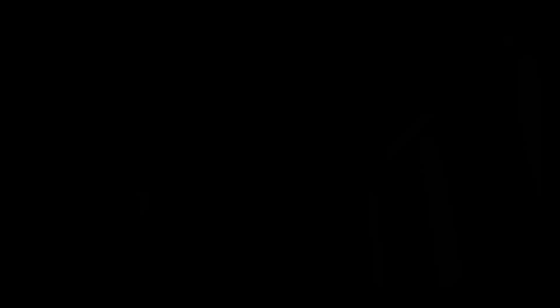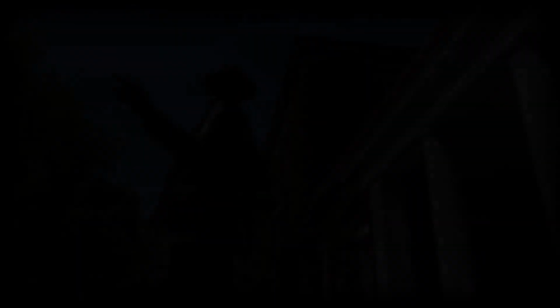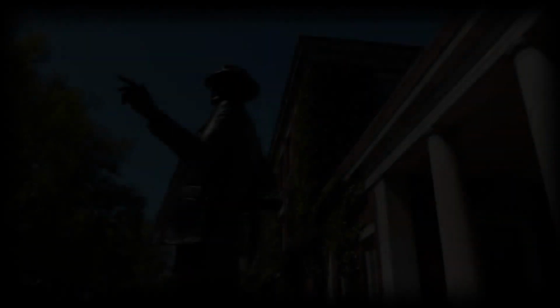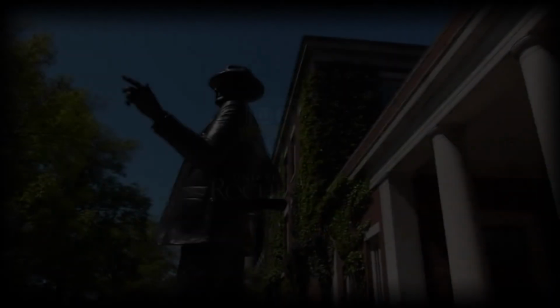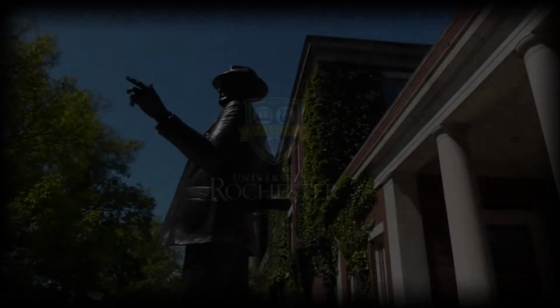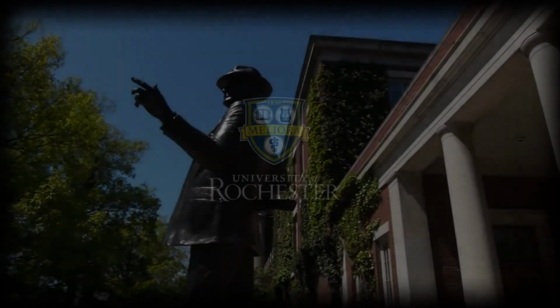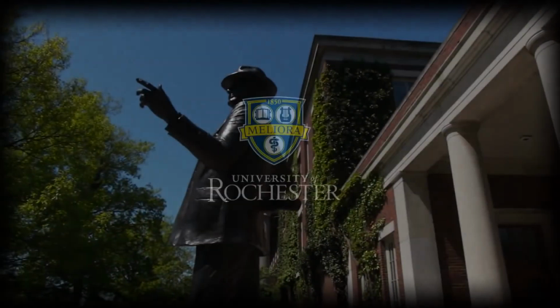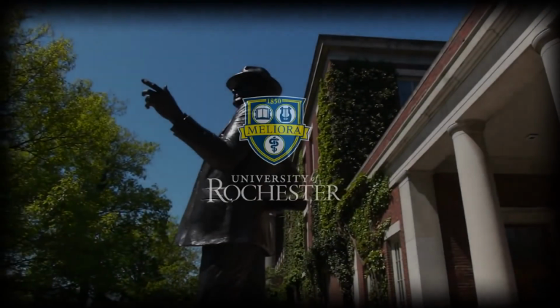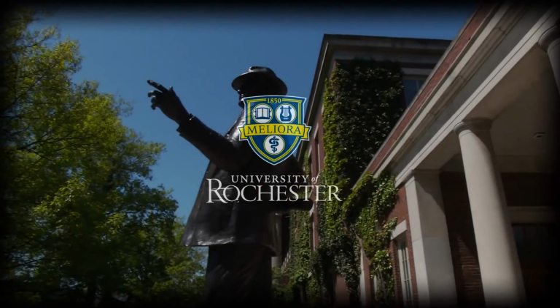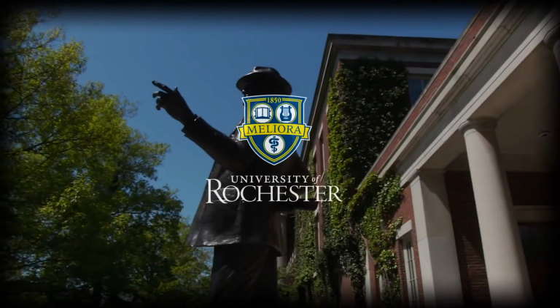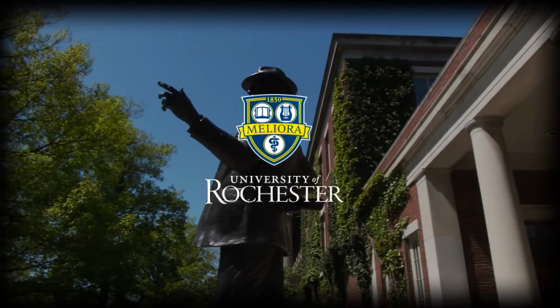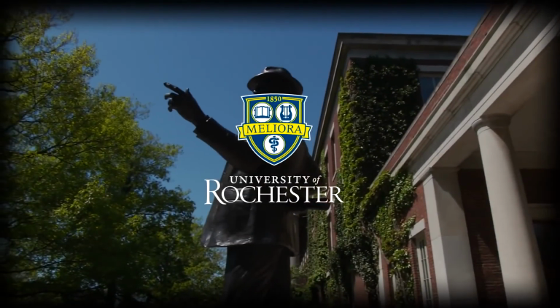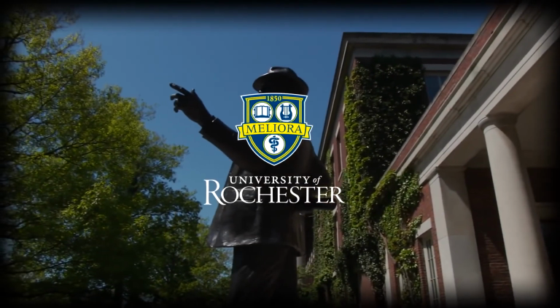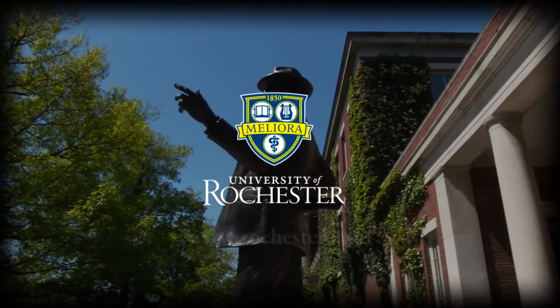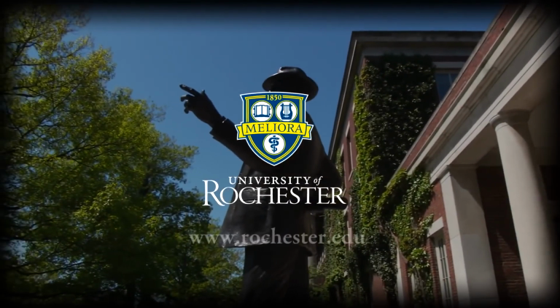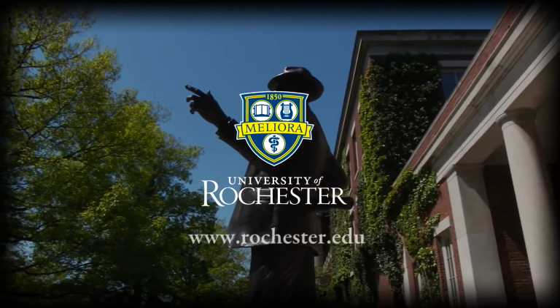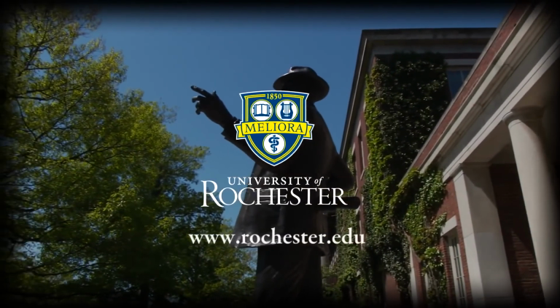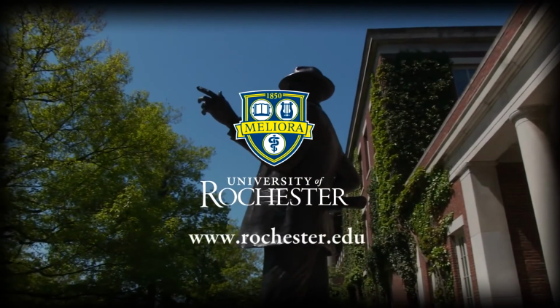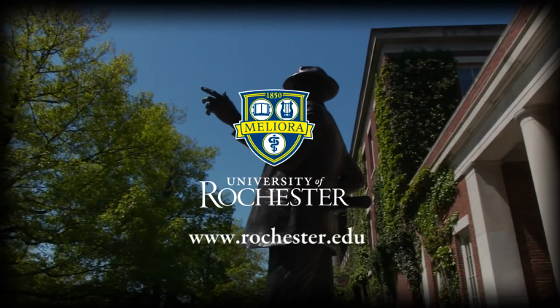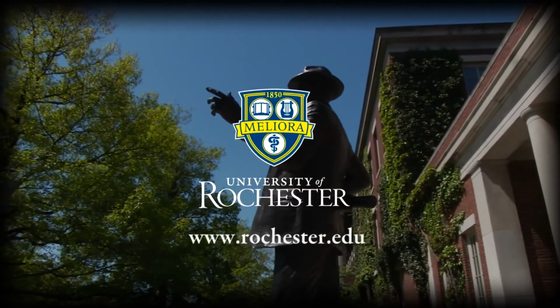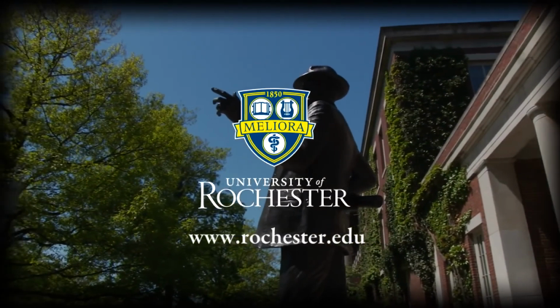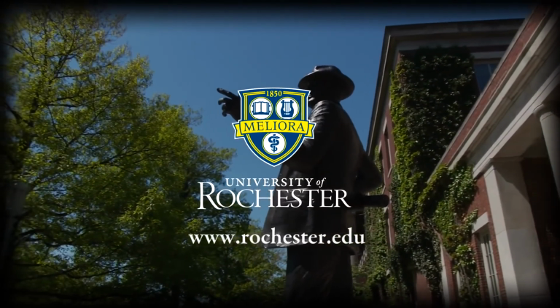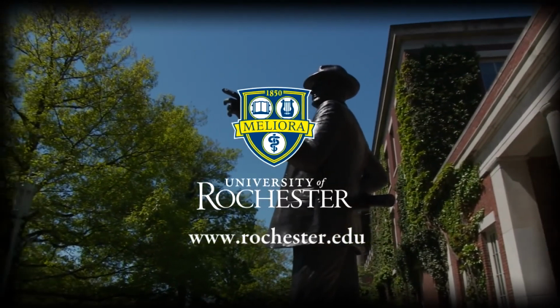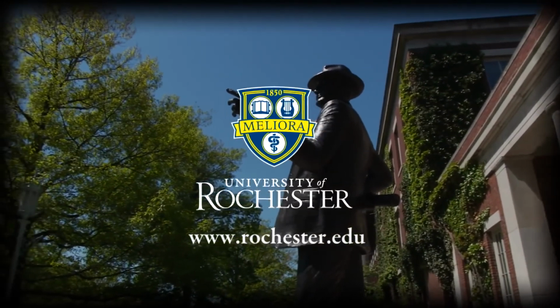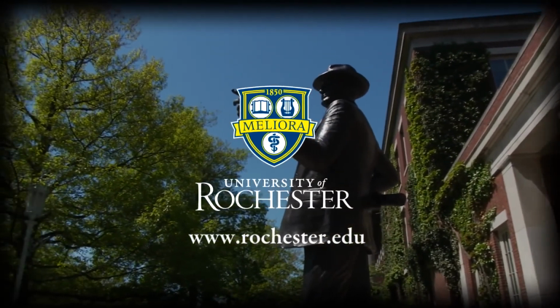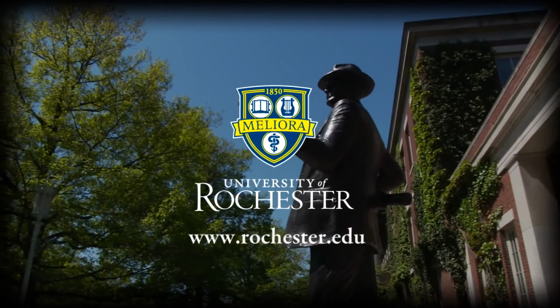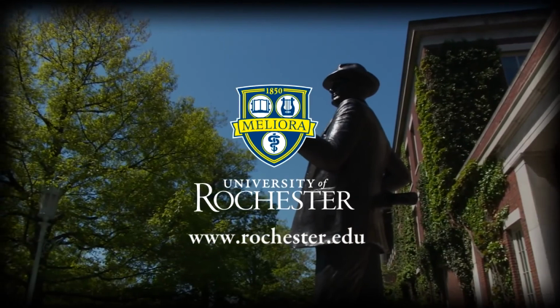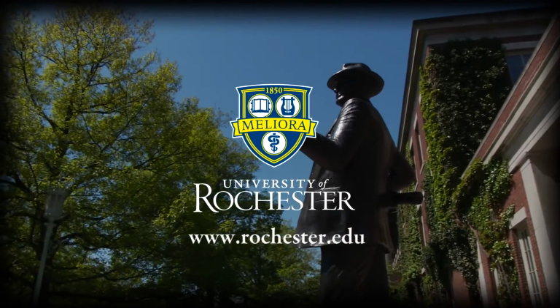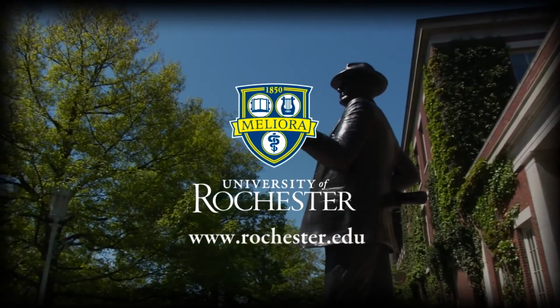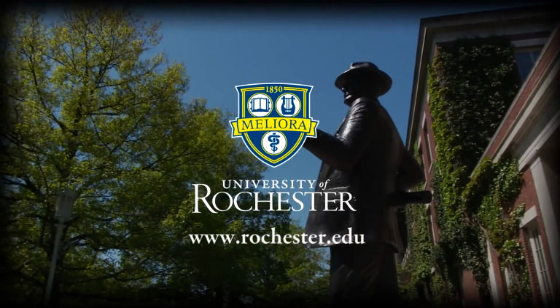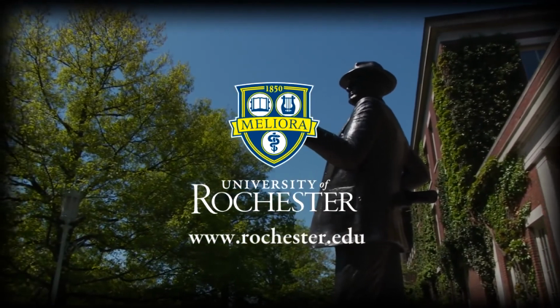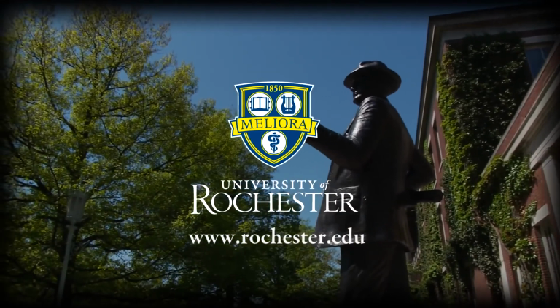A production of the University of Rochester. Please visit us online and subscribe to our channel for more videos.